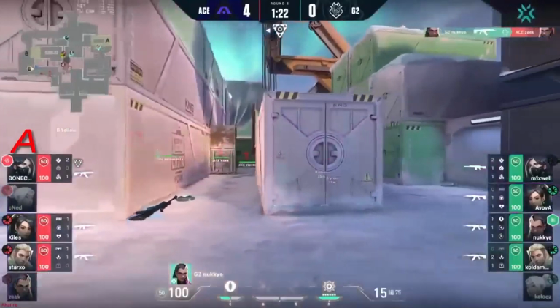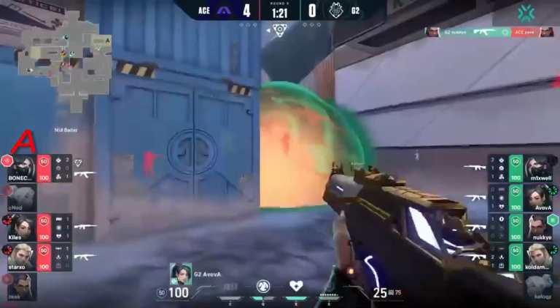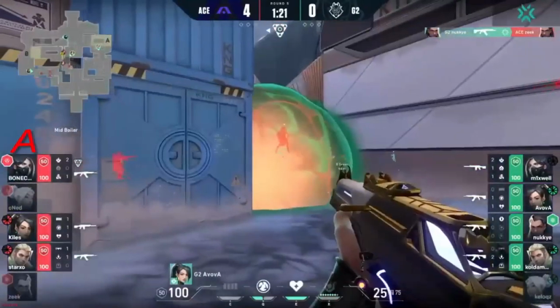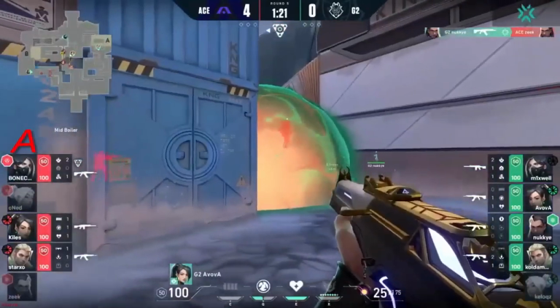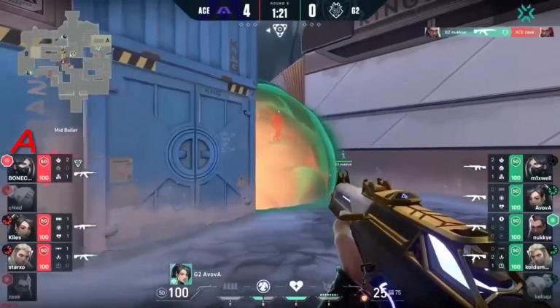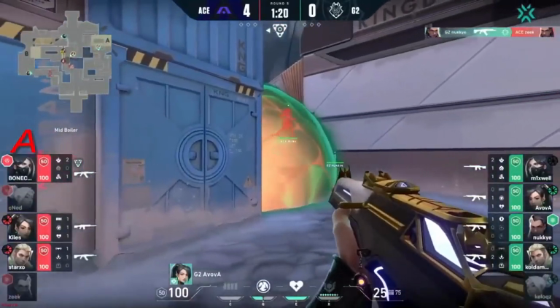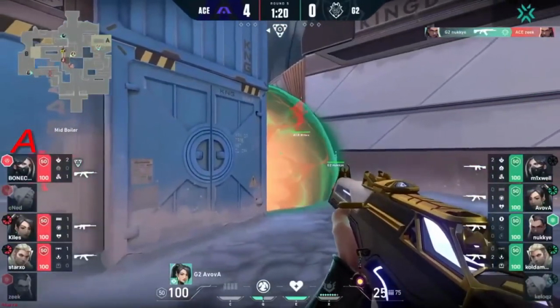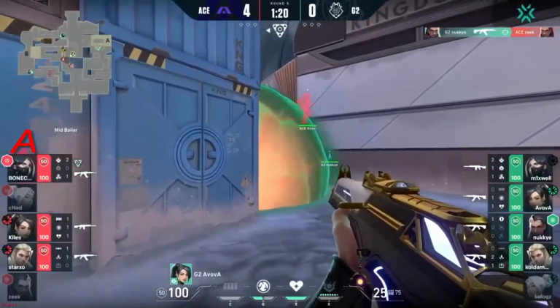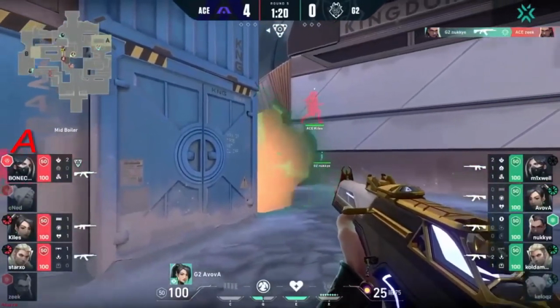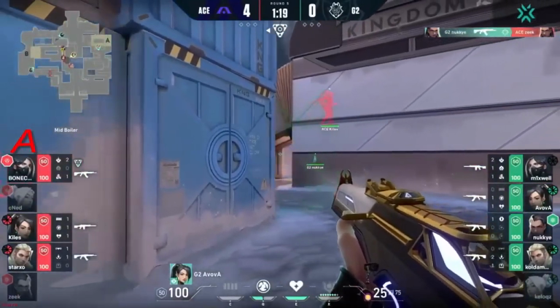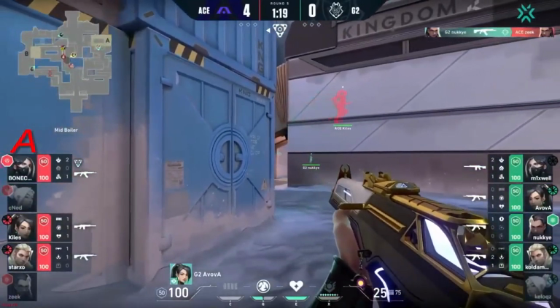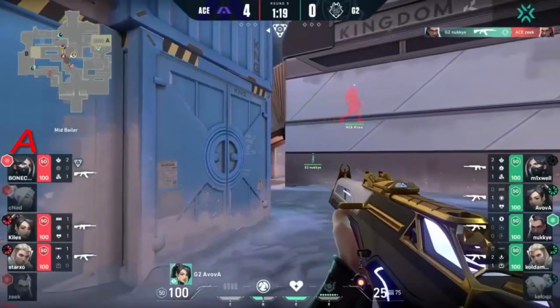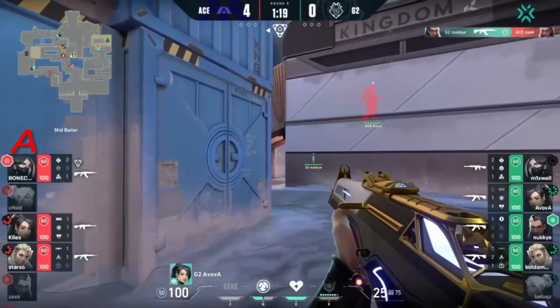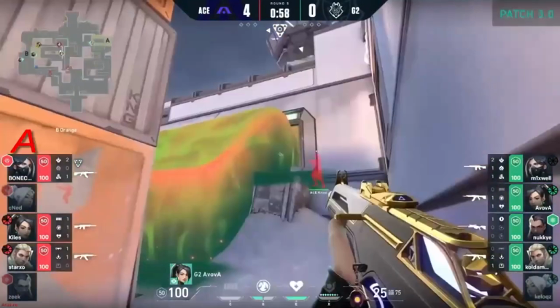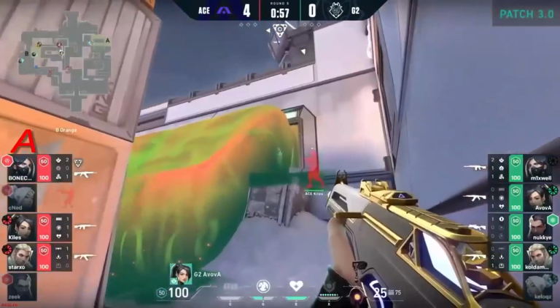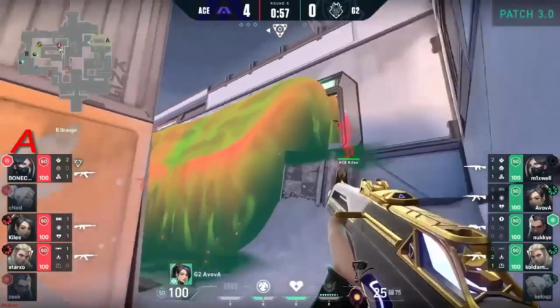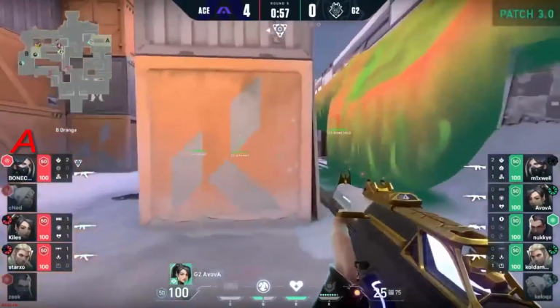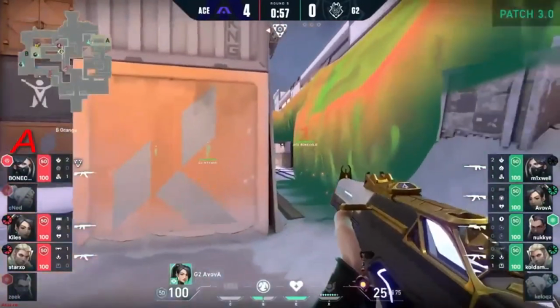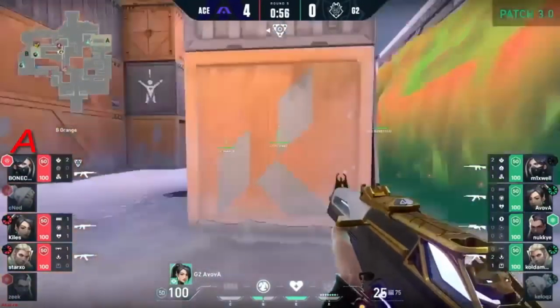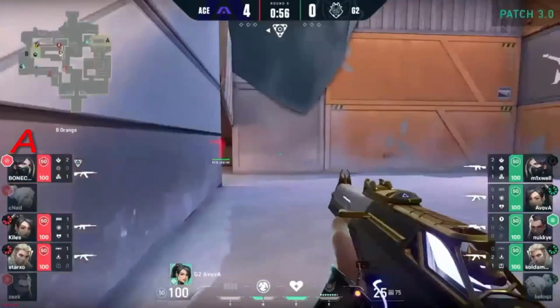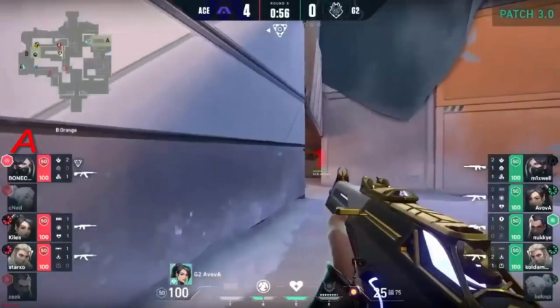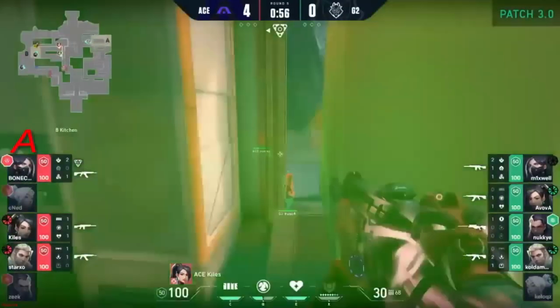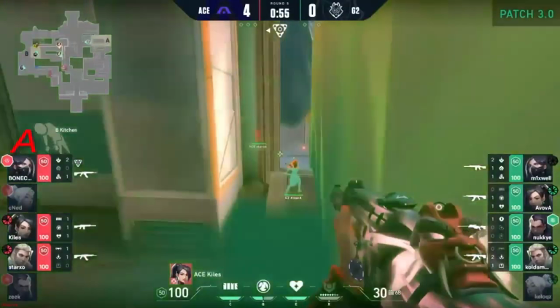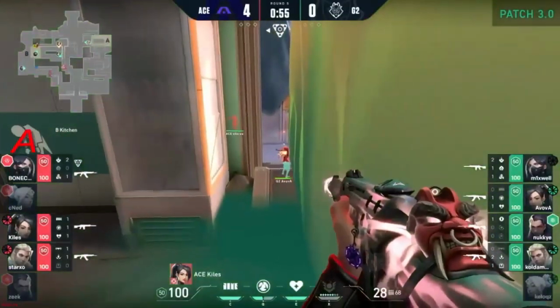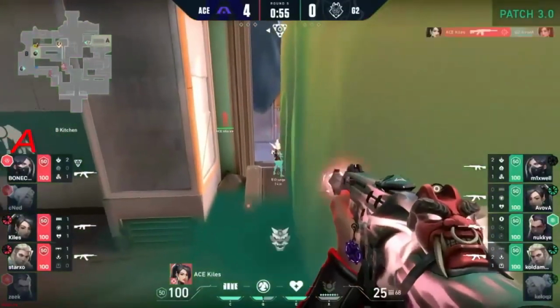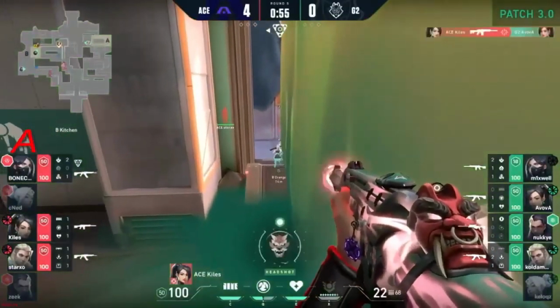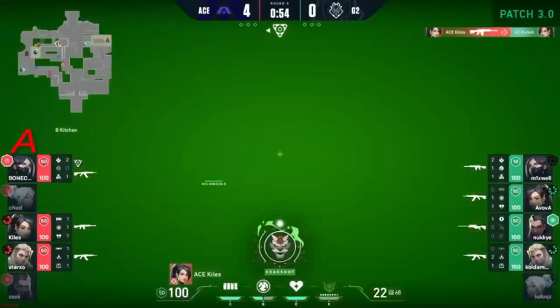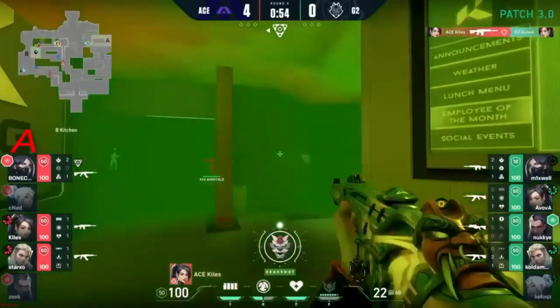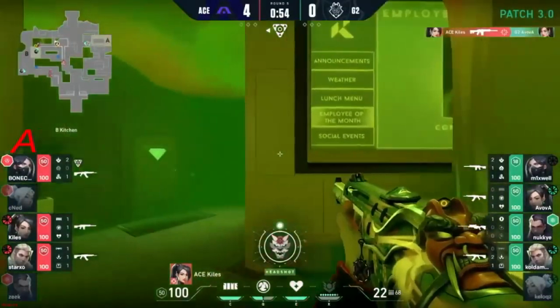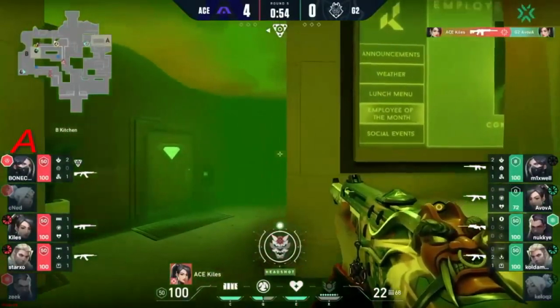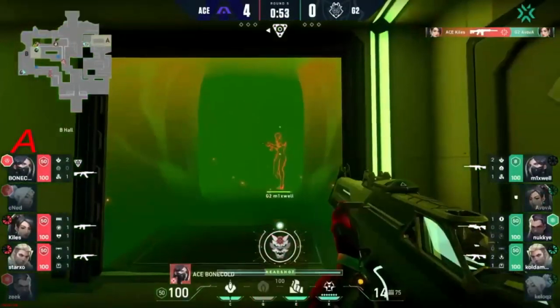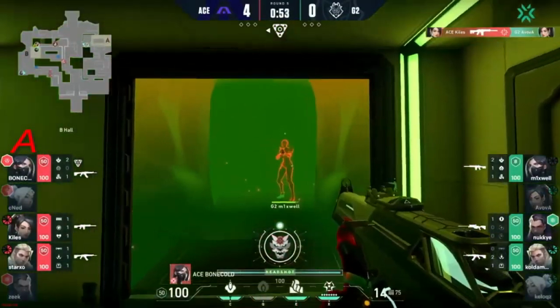We know that Nookie pound for pound is excellent and you're seeing why — dominating towards B Long control, catching up over there. But Killer should be able to pick him up underneath the window, and he does just that.